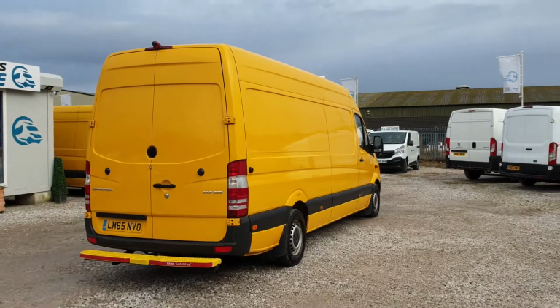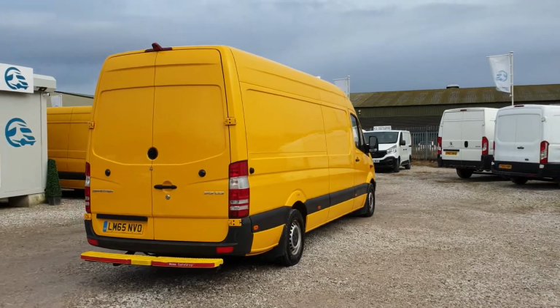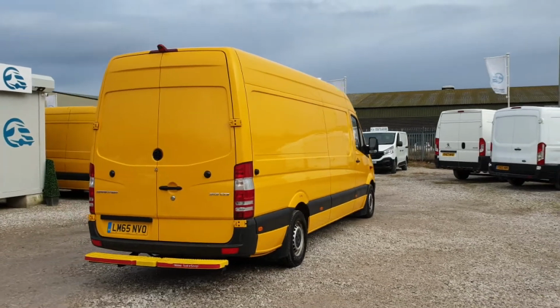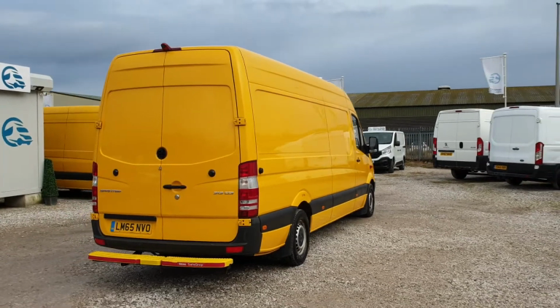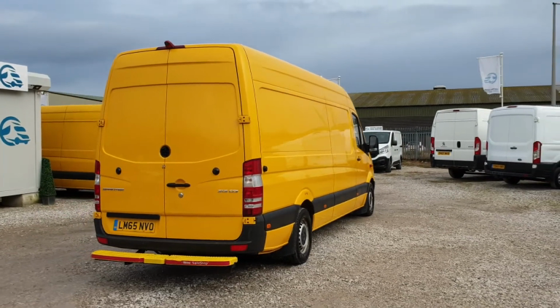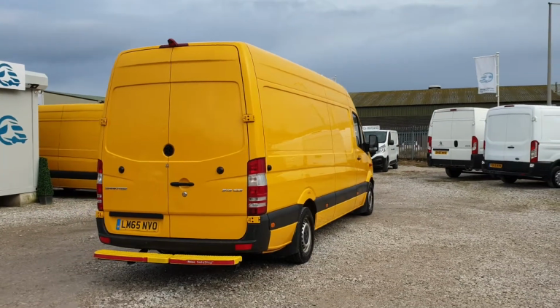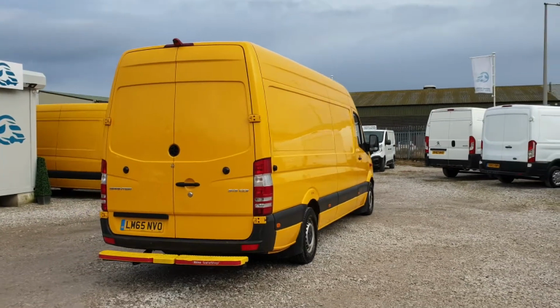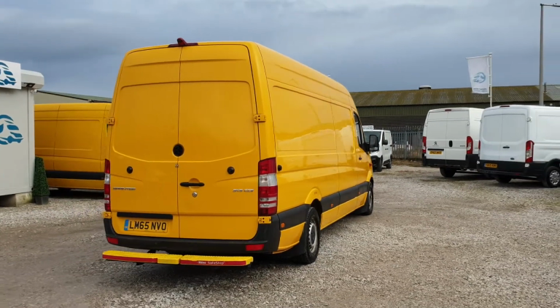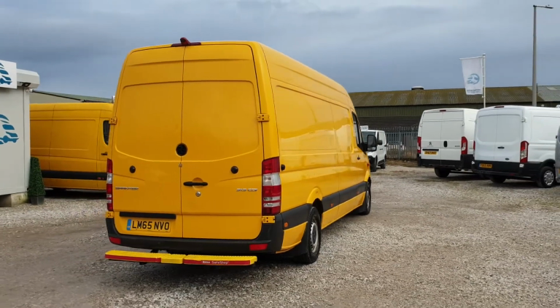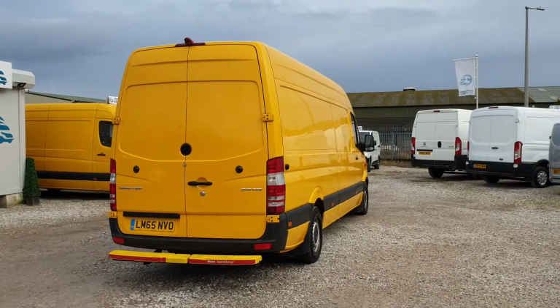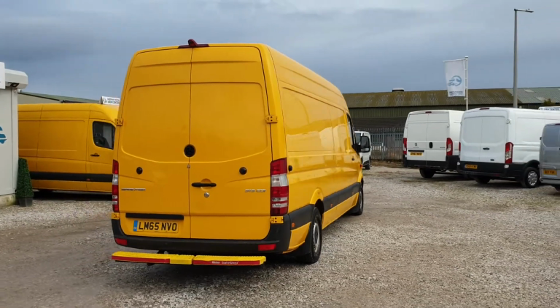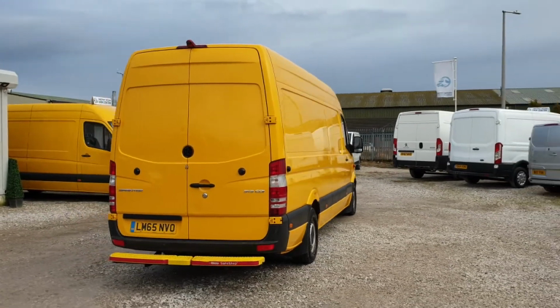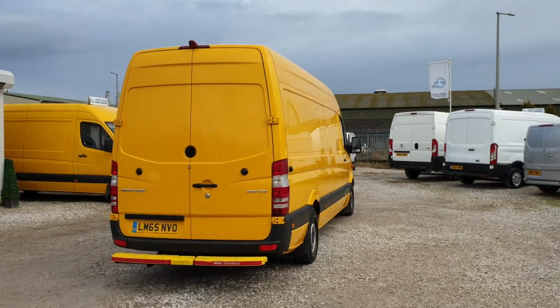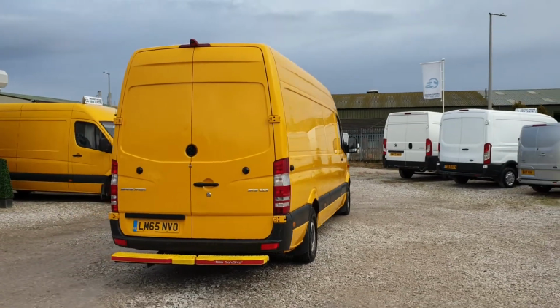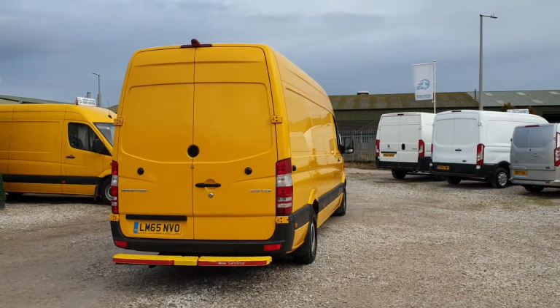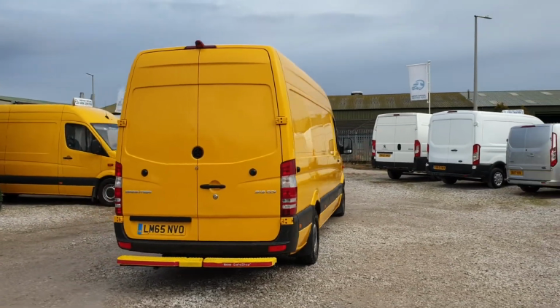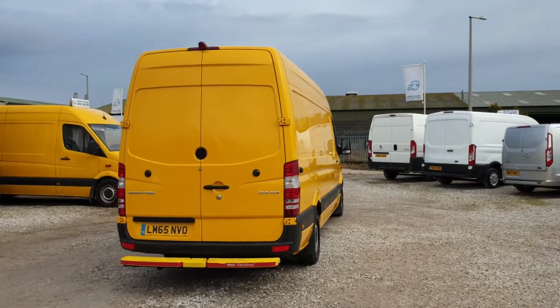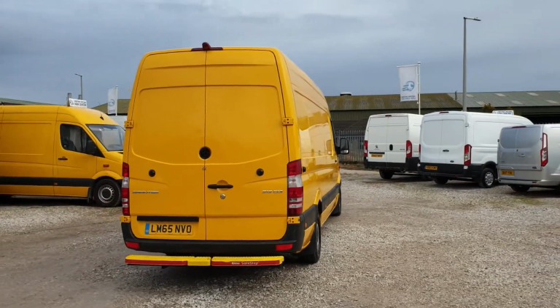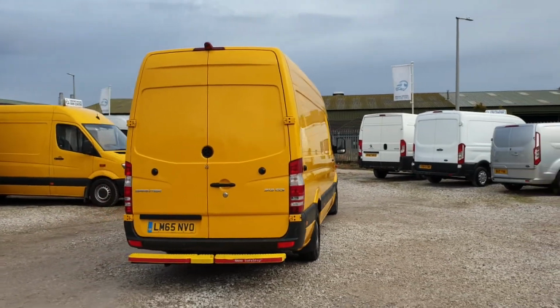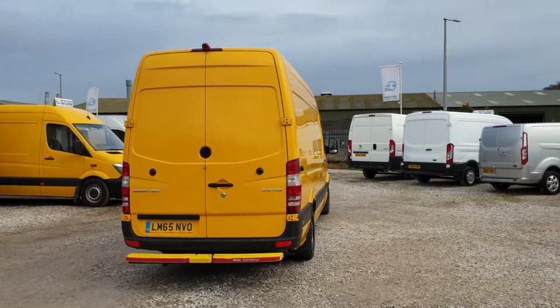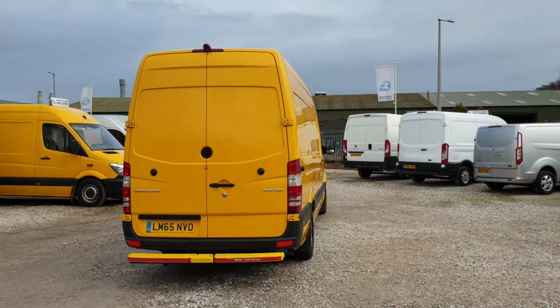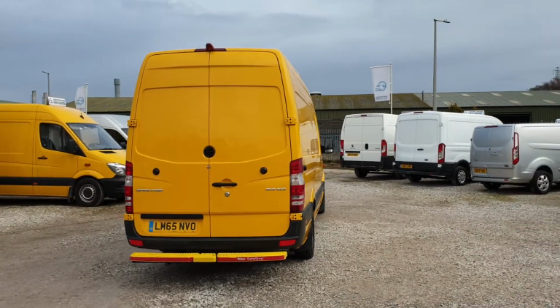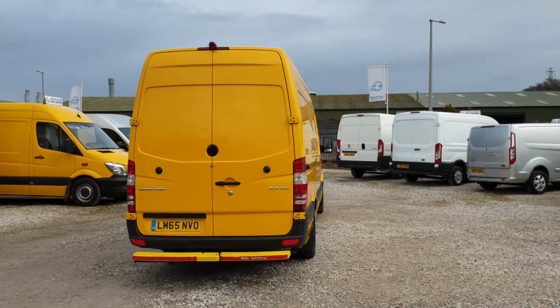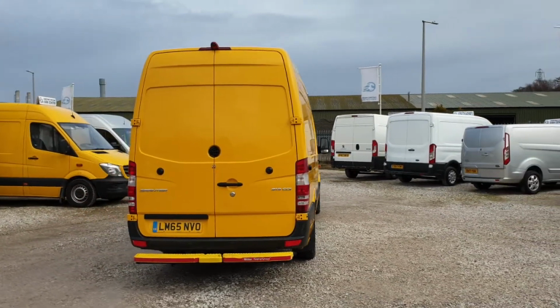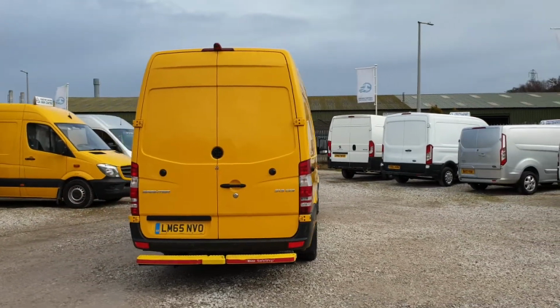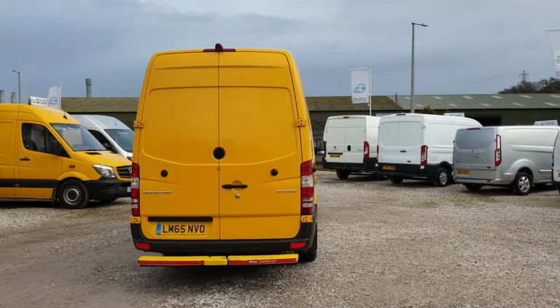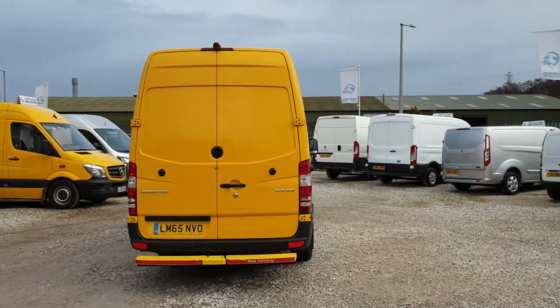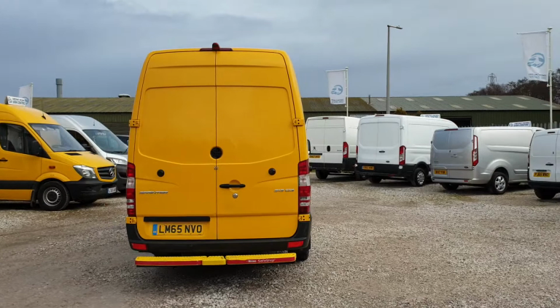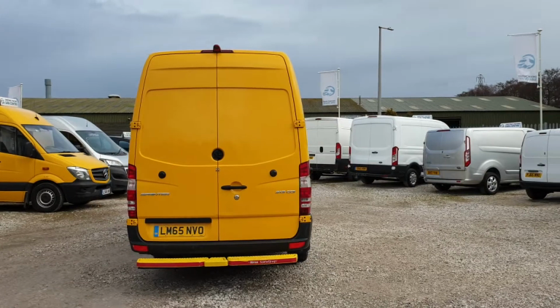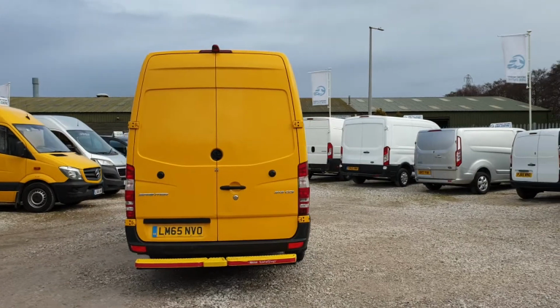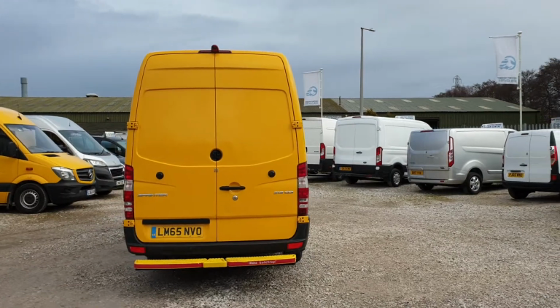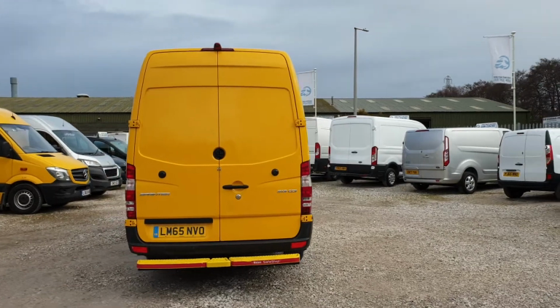One fleet owner from new. It's been used on the DHL fleet and comes with full service history.